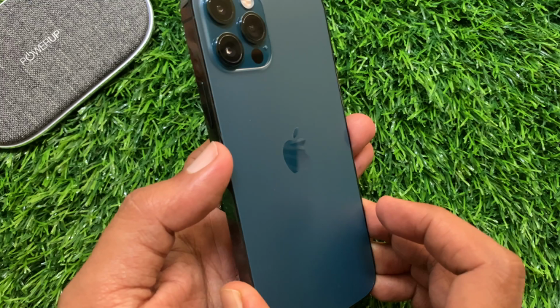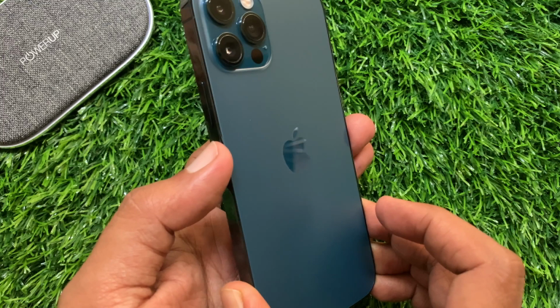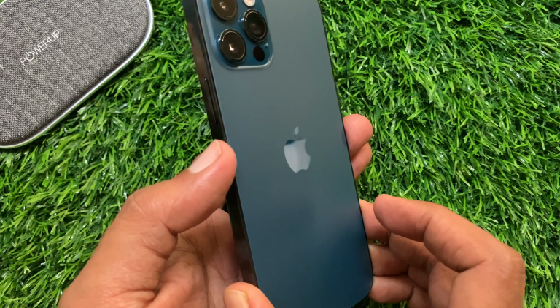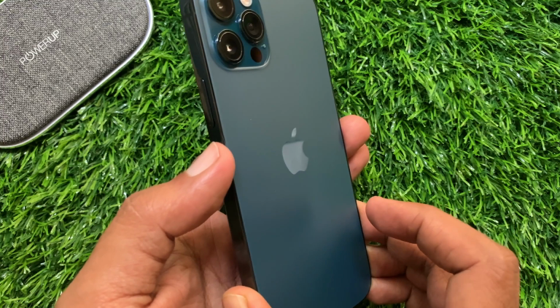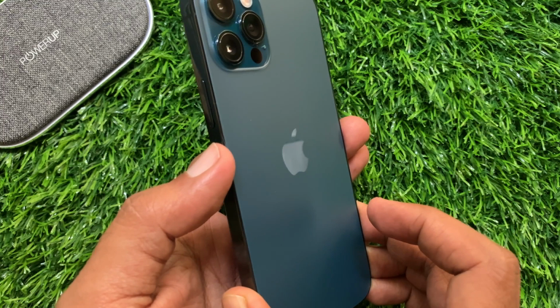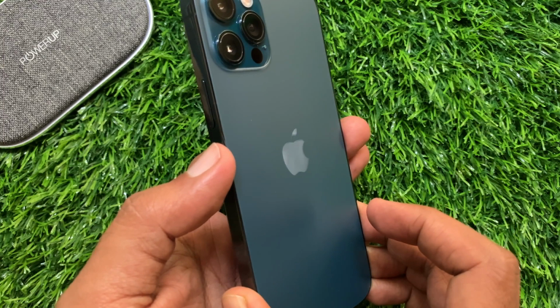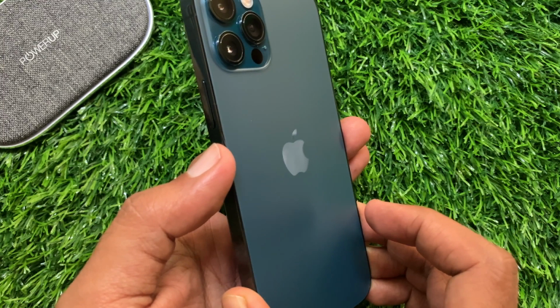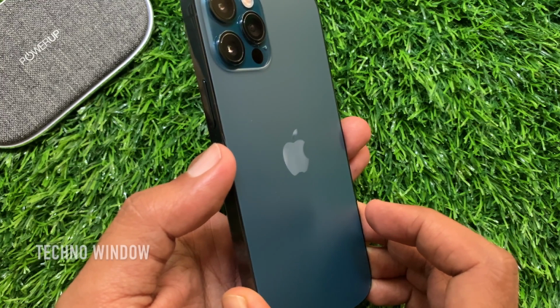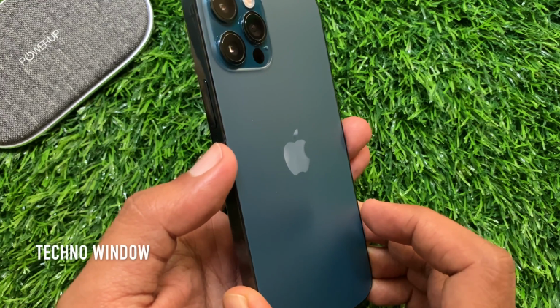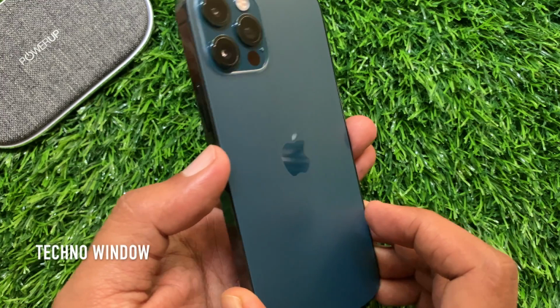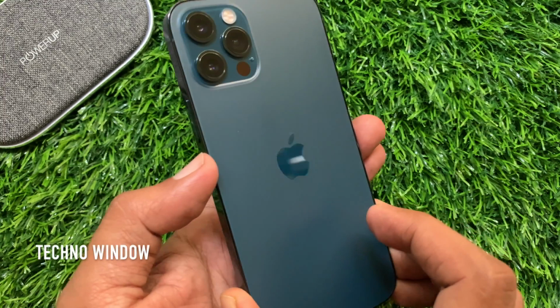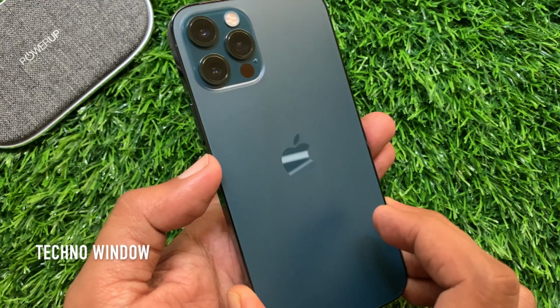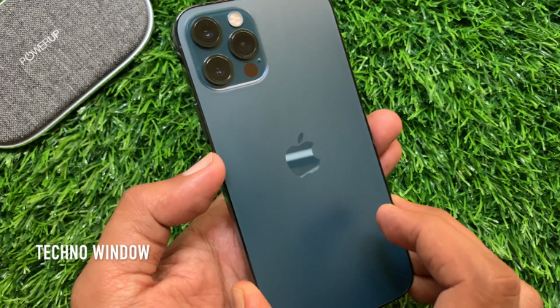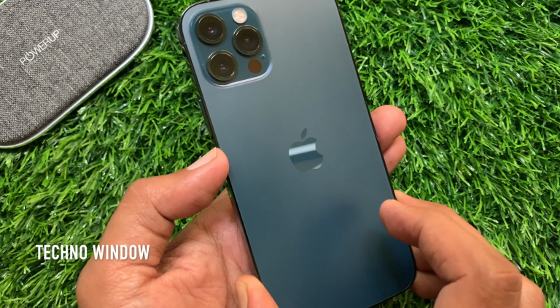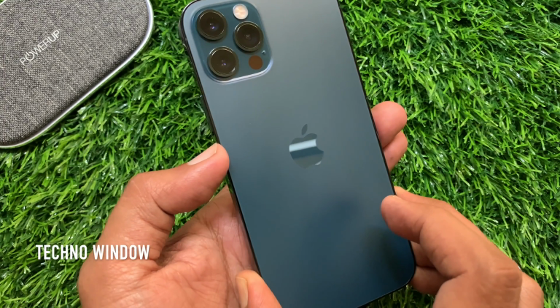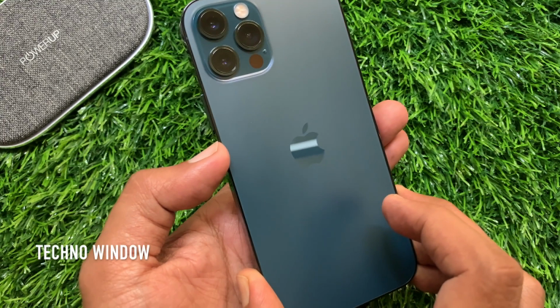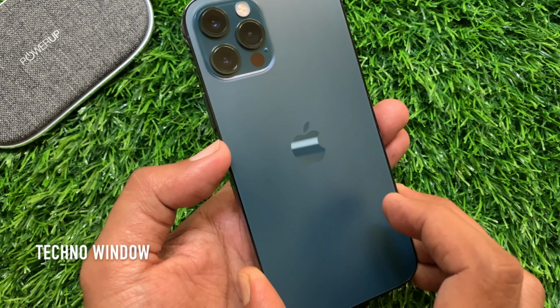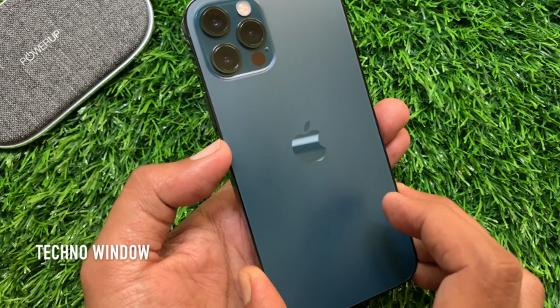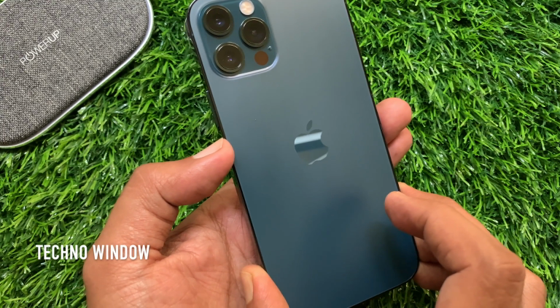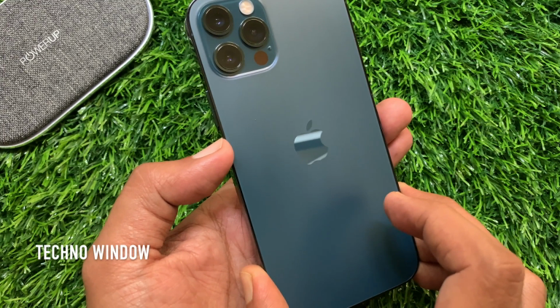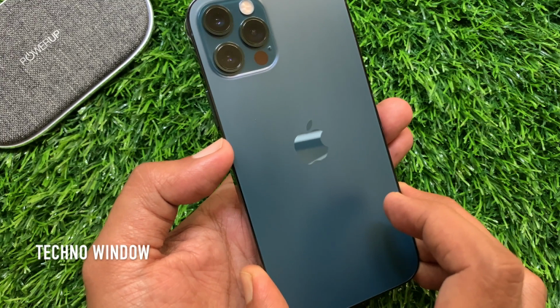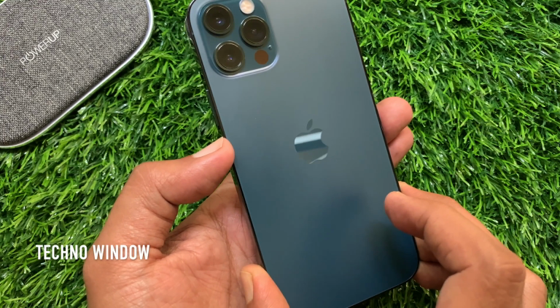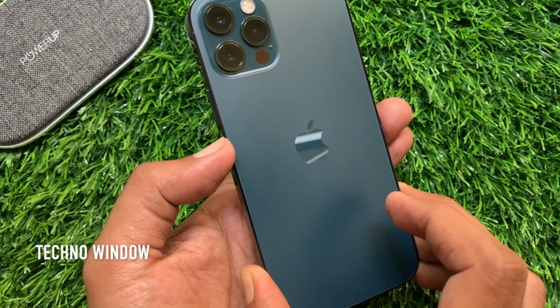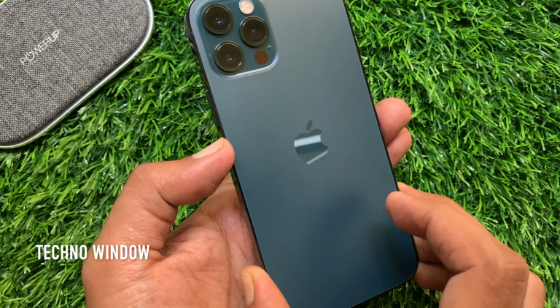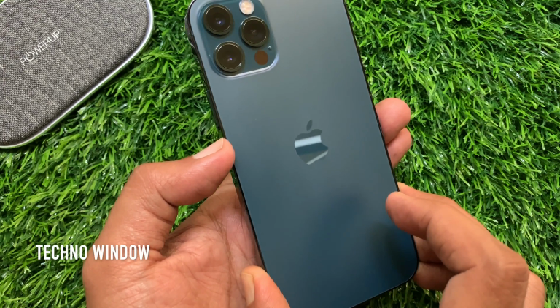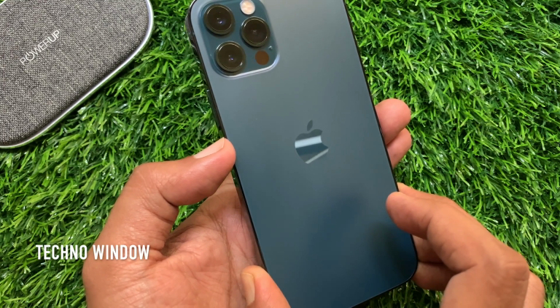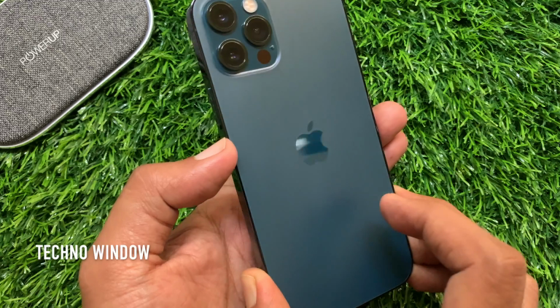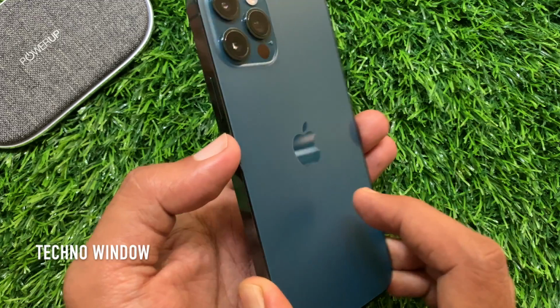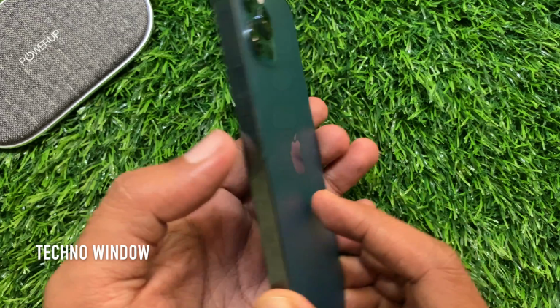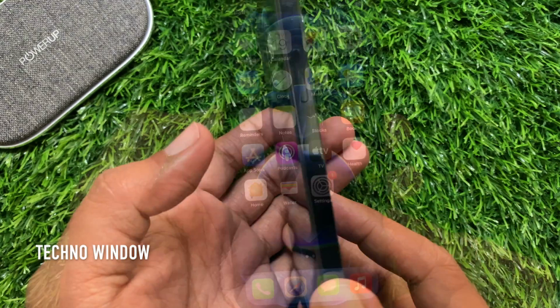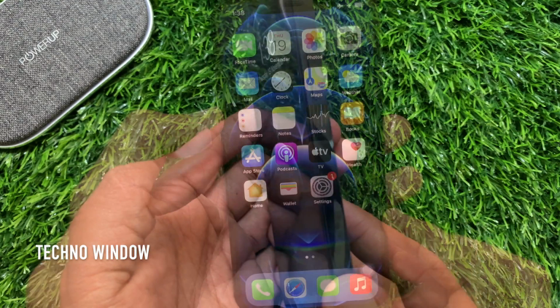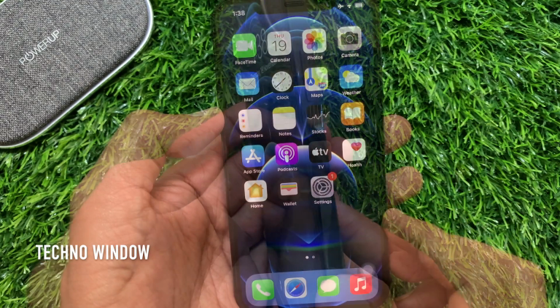Hi viewer. Today I would like to show you all how to add a passcode in iPhone 12 Pro. Let's have a look.